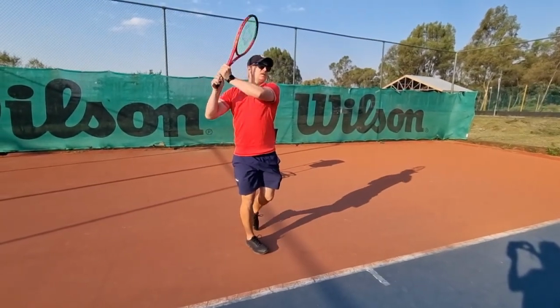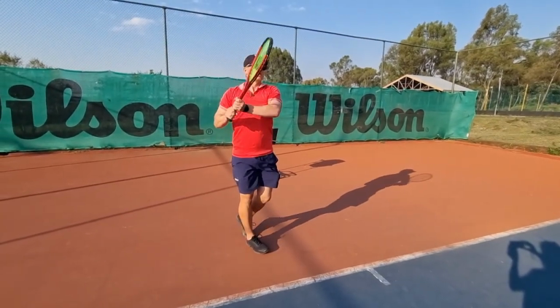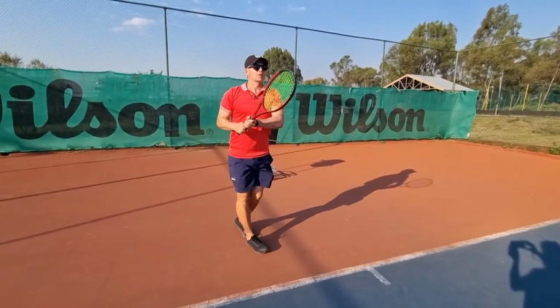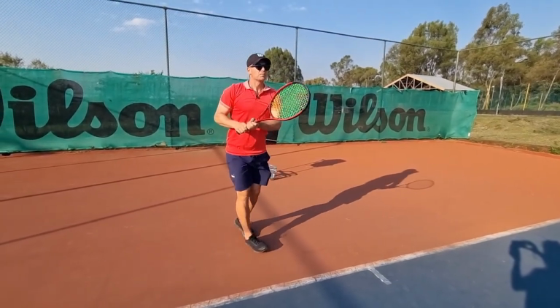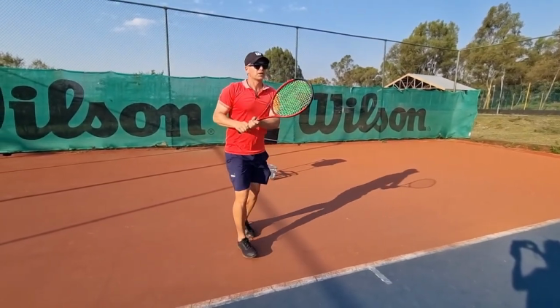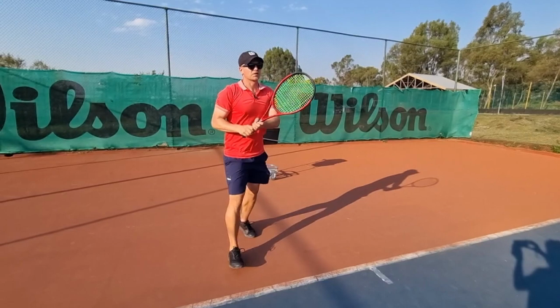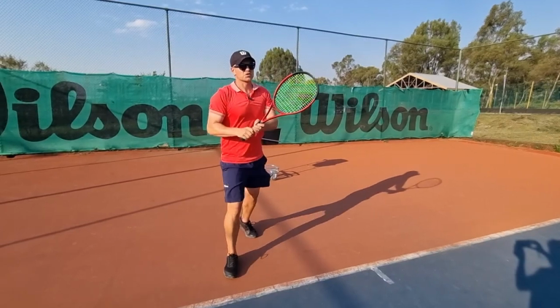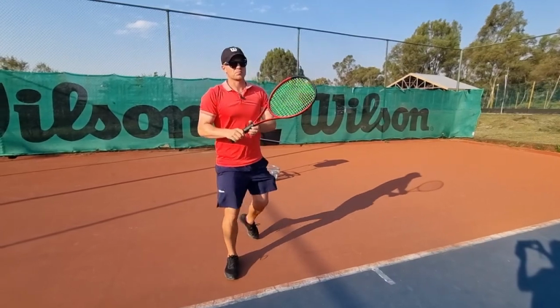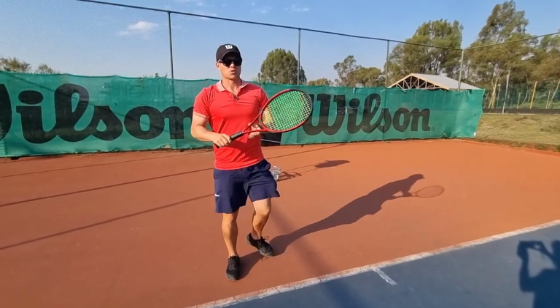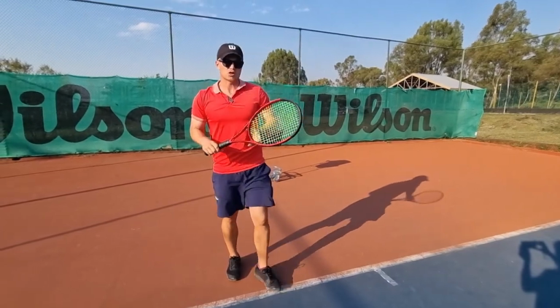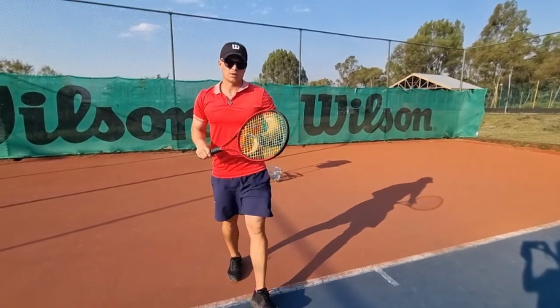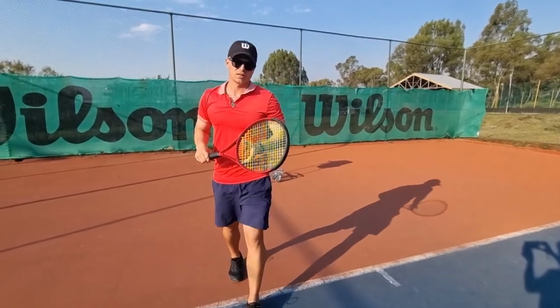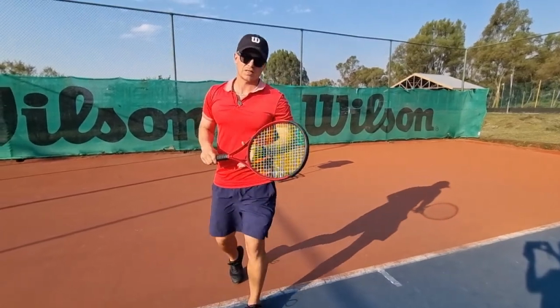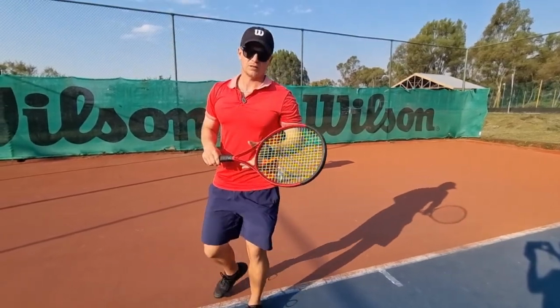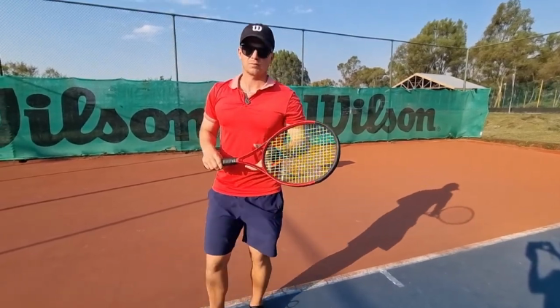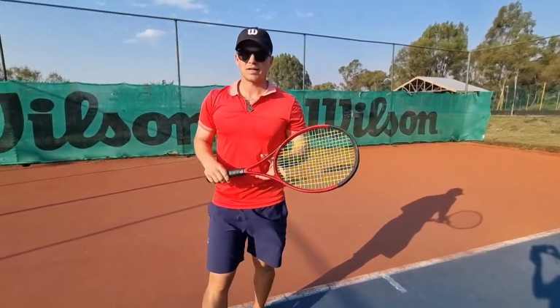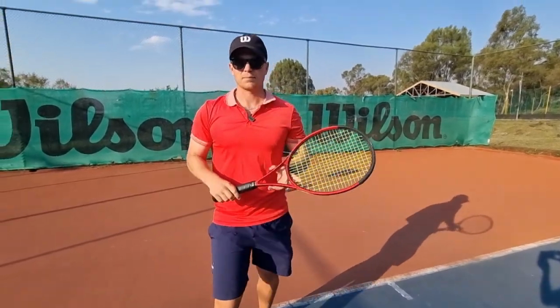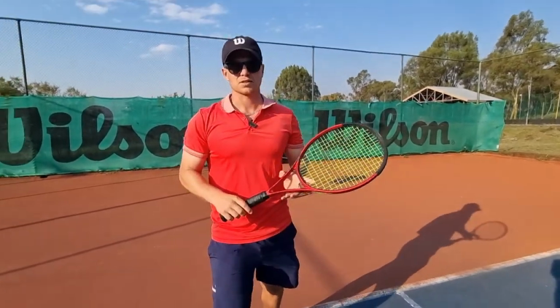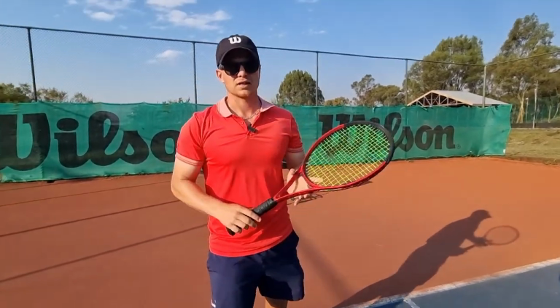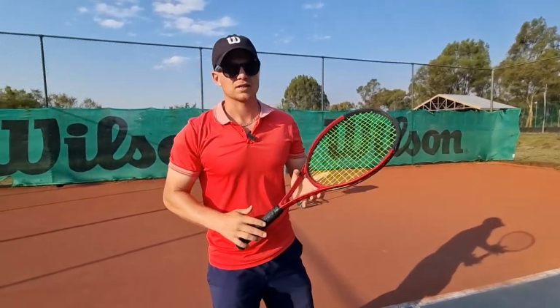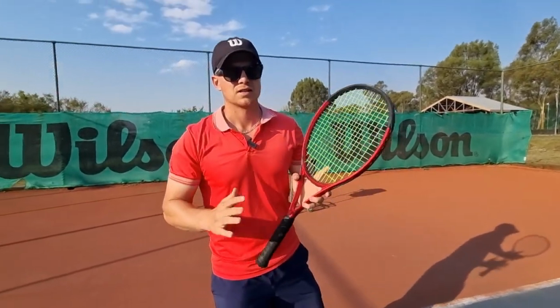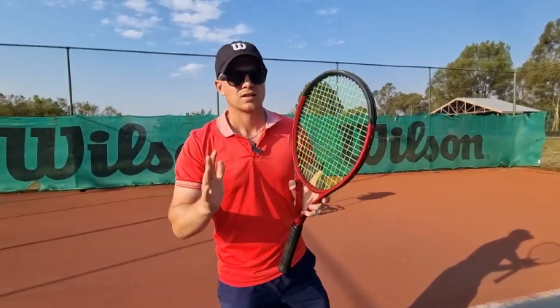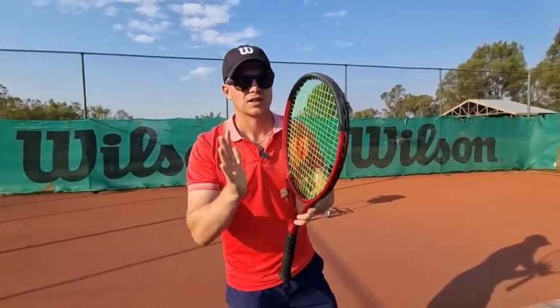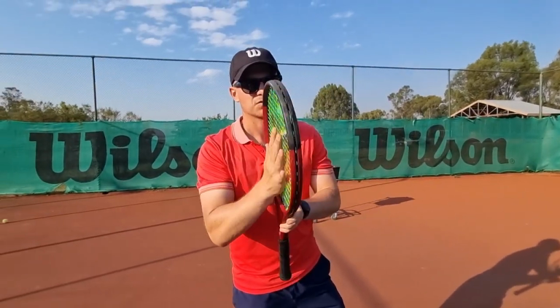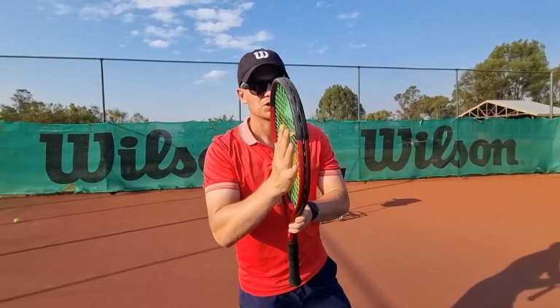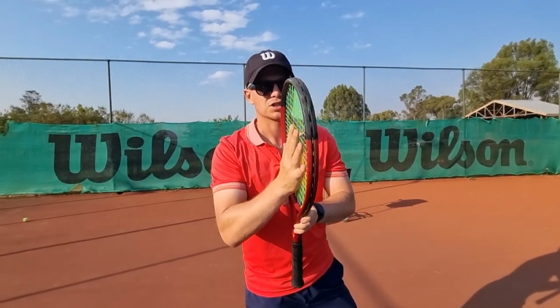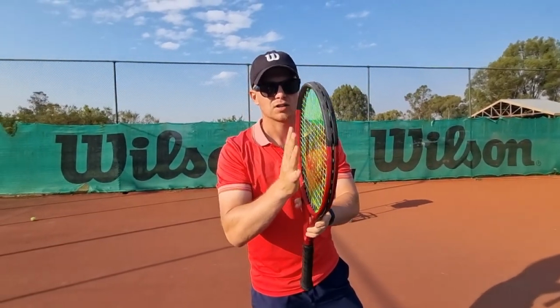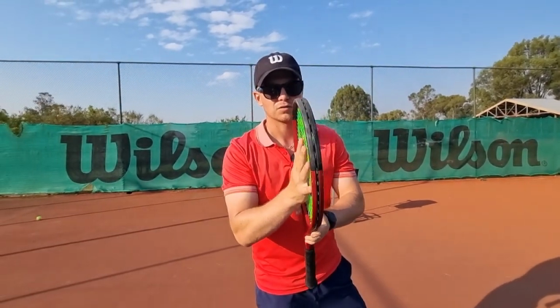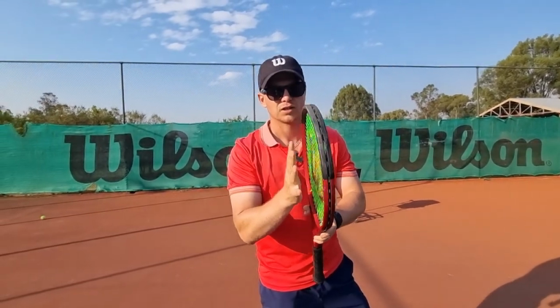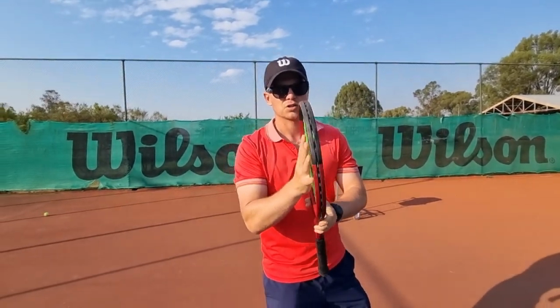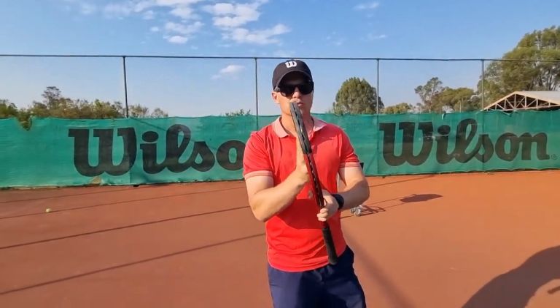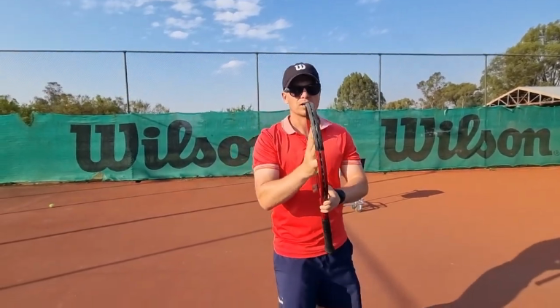In my opinion, those are the most common double-handed backhand mistakes. Thanks for watching — don't forget to subscribe.